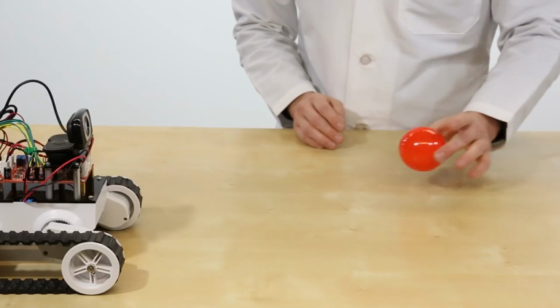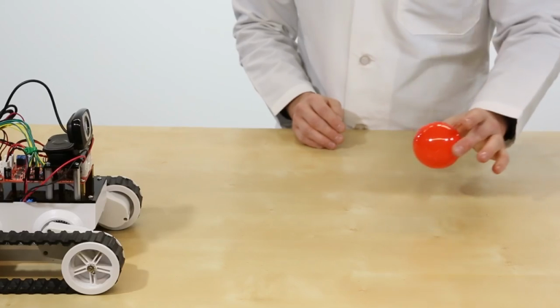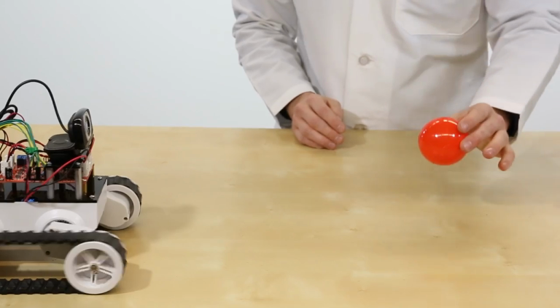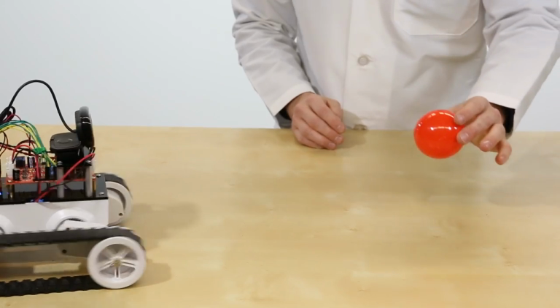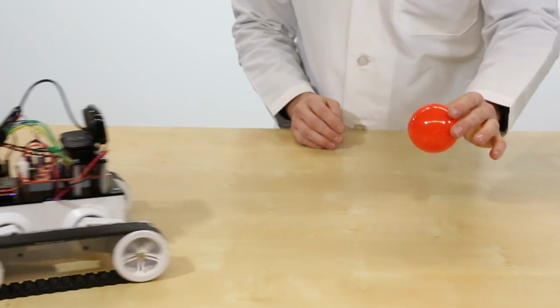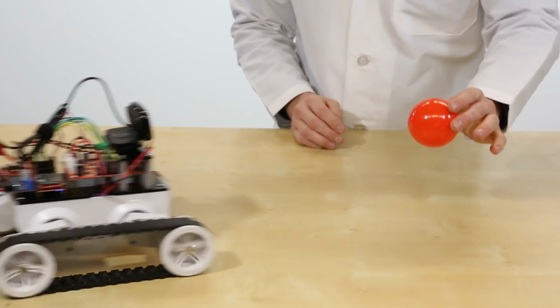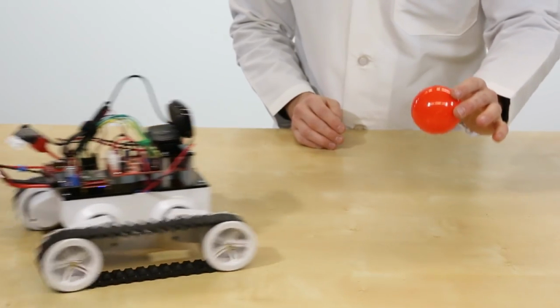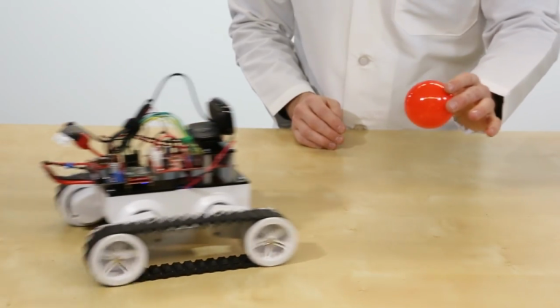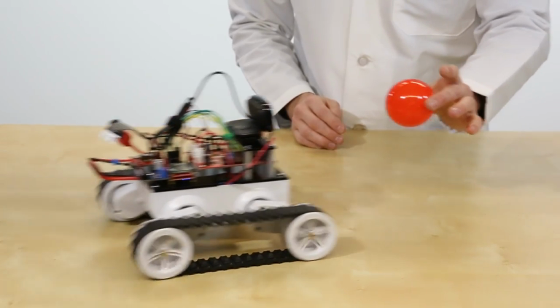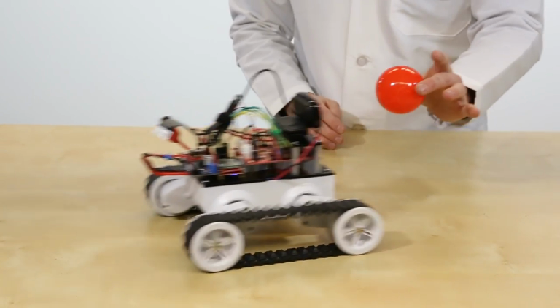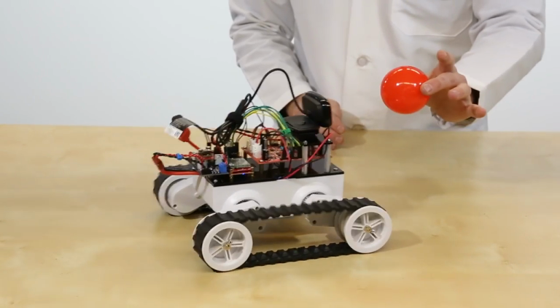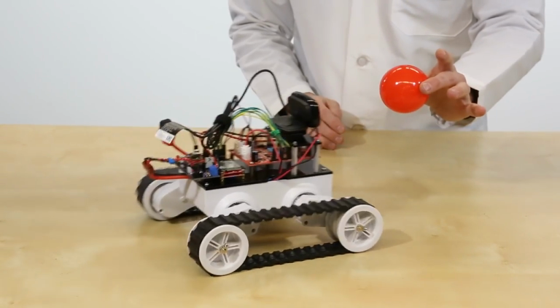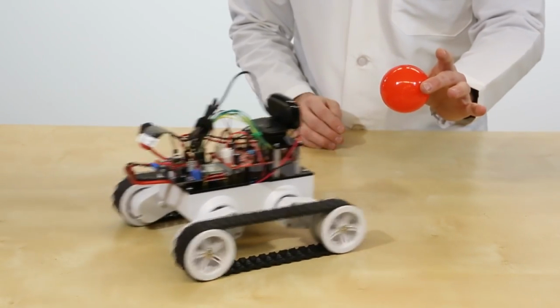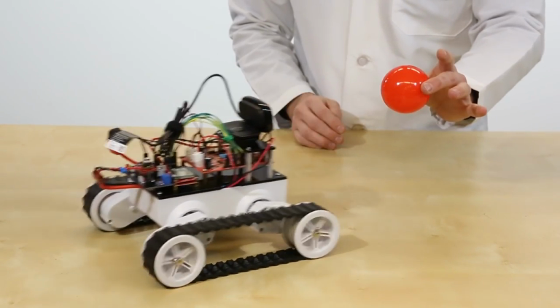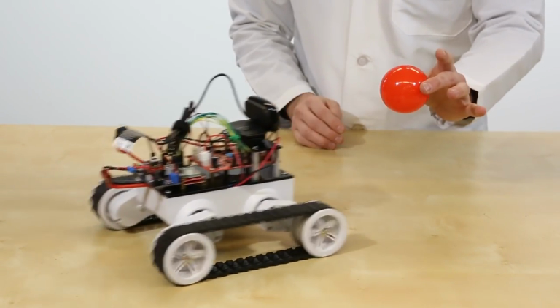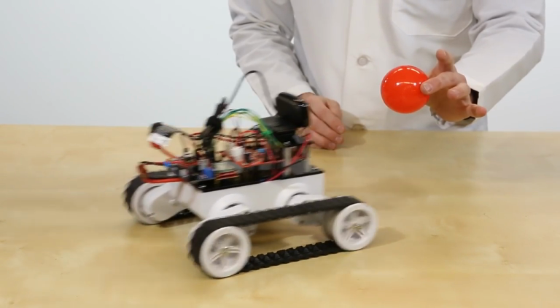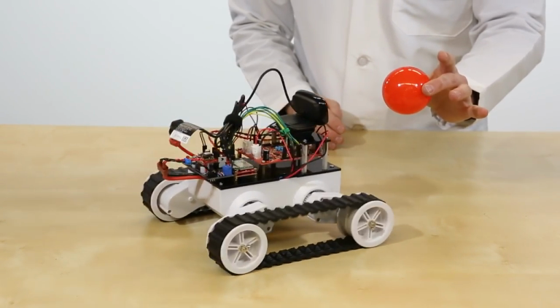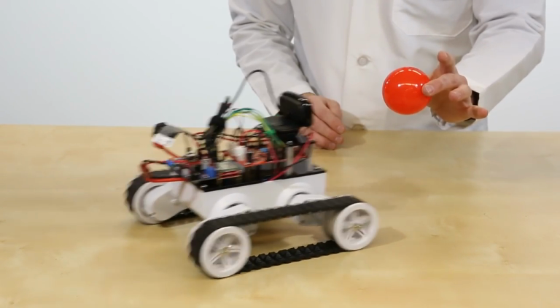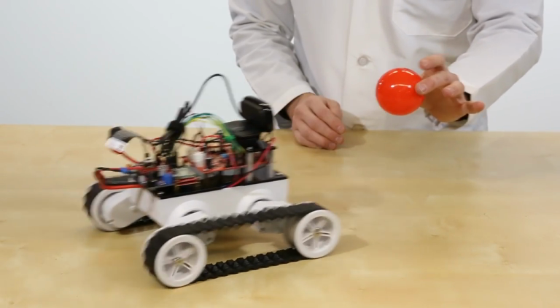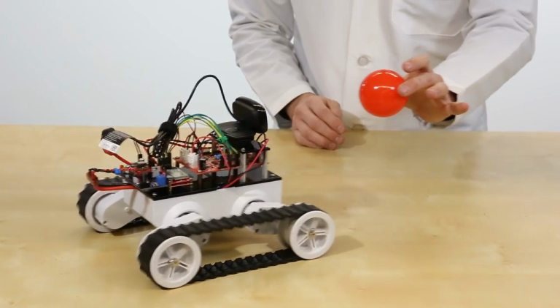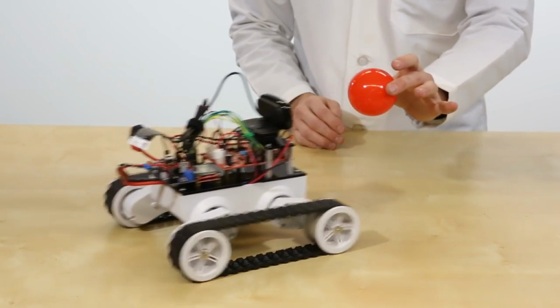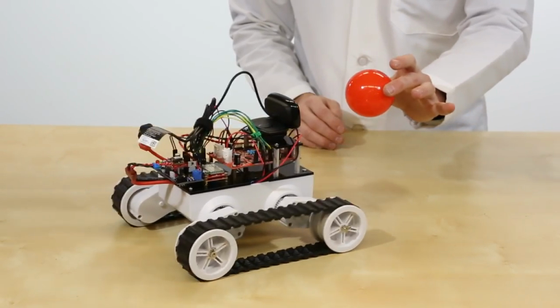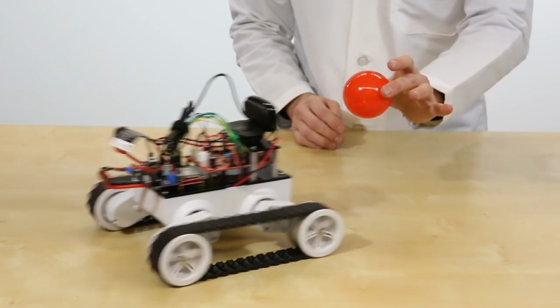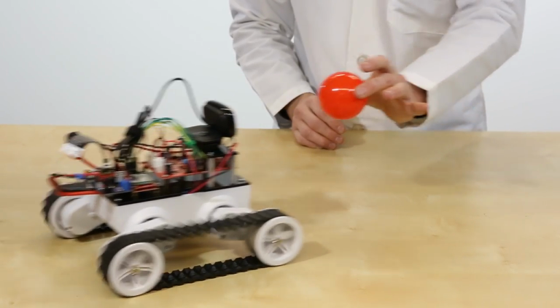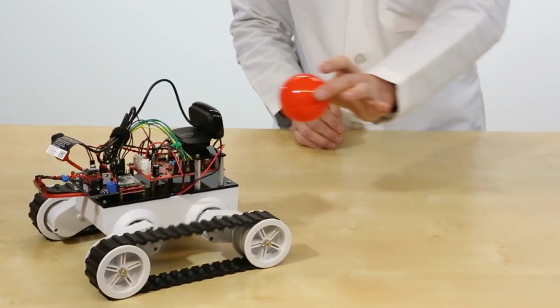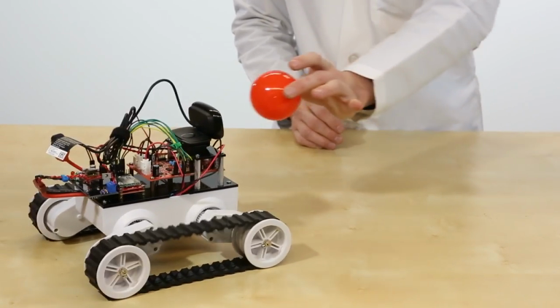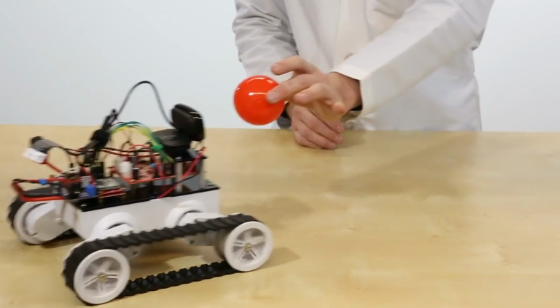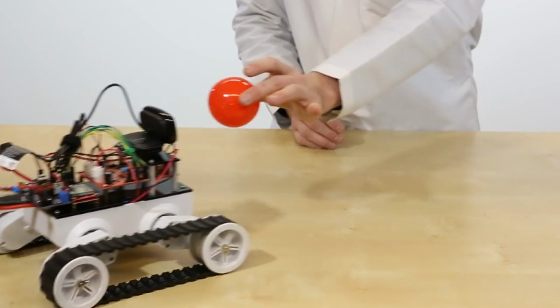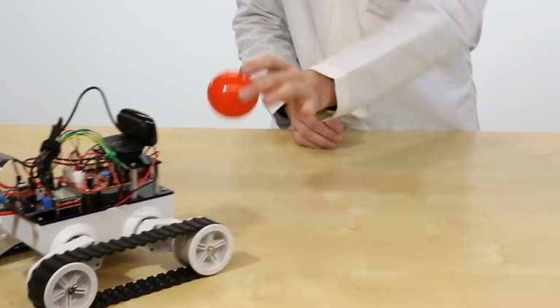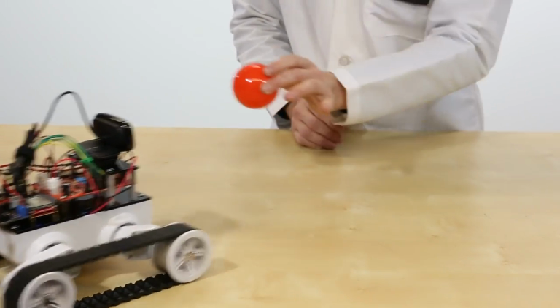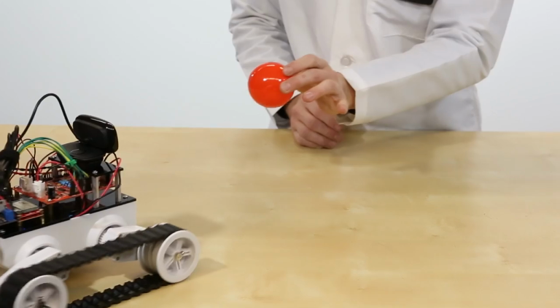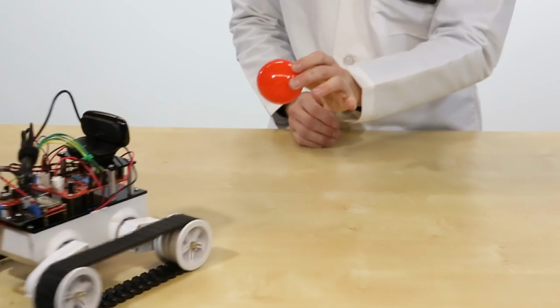It's like a bull — it finds a red object and chases it down. However, if it gets a little too close, it backs away.